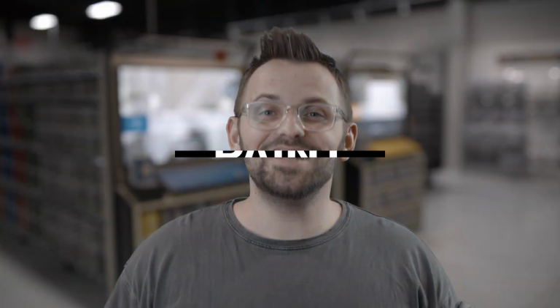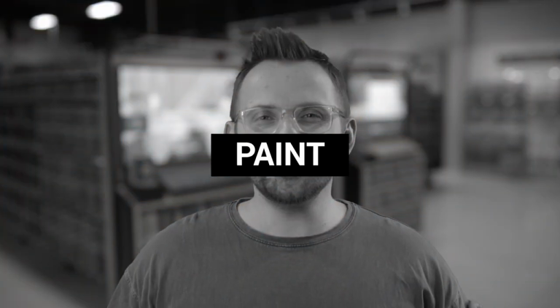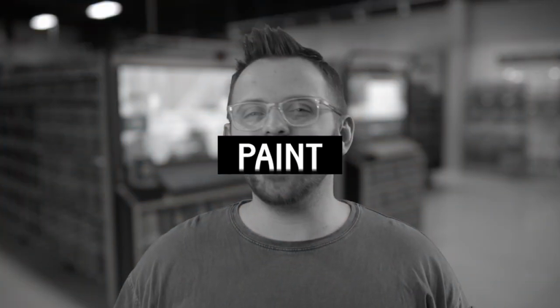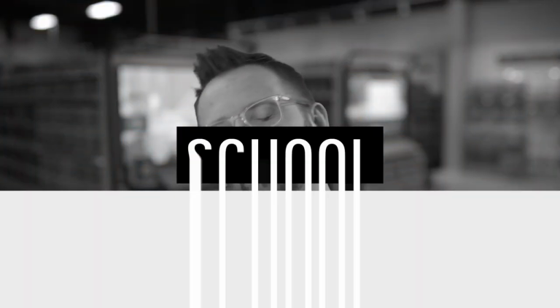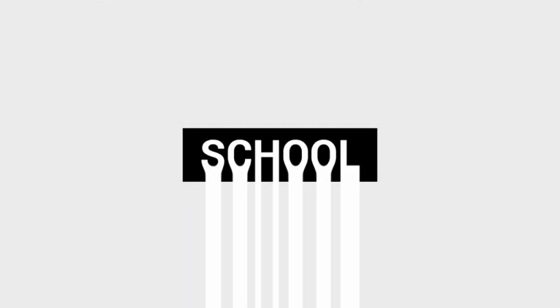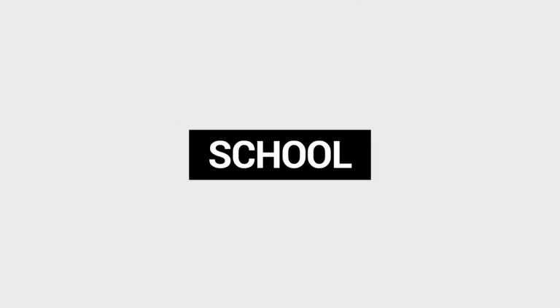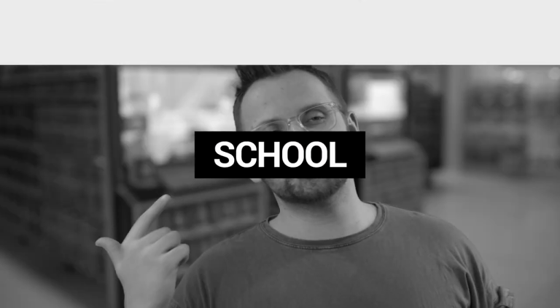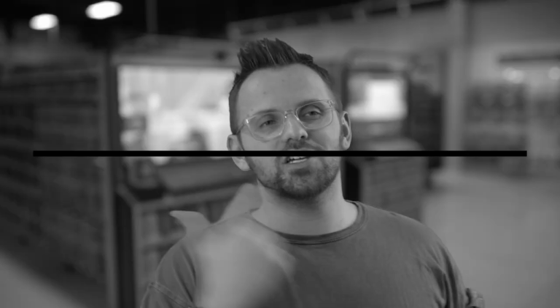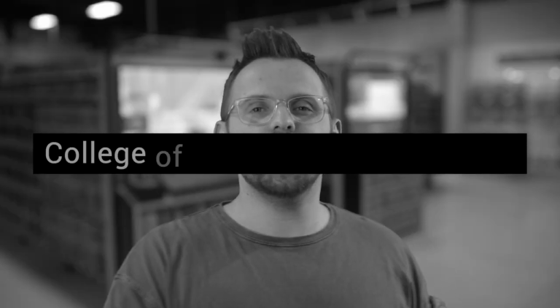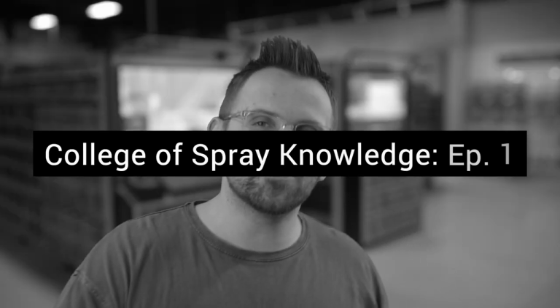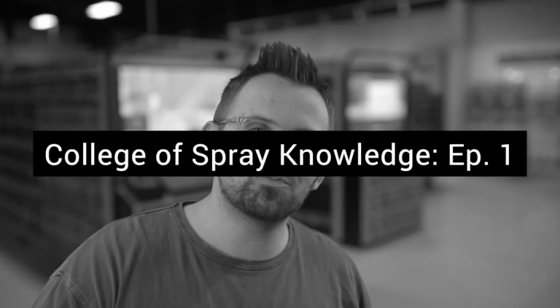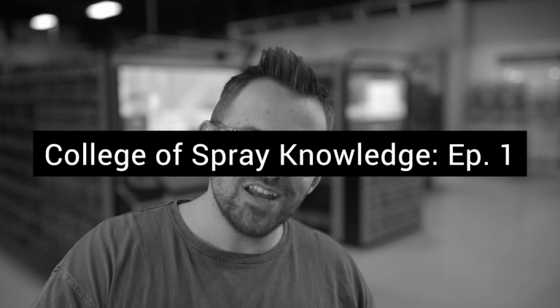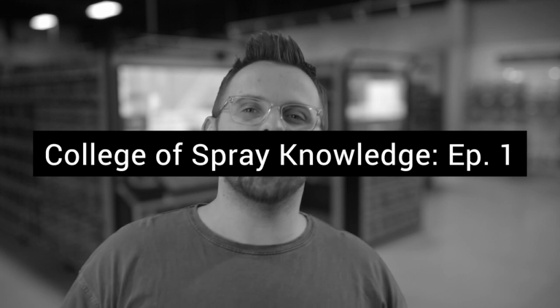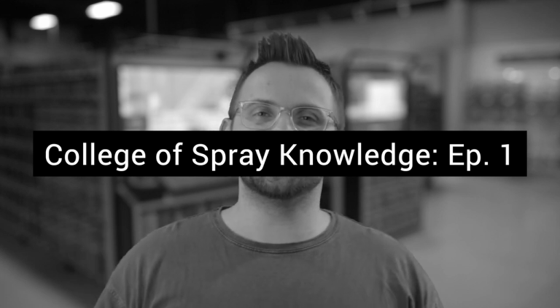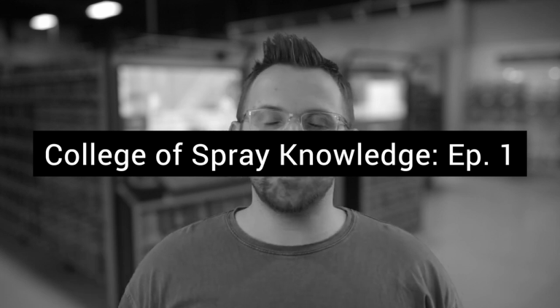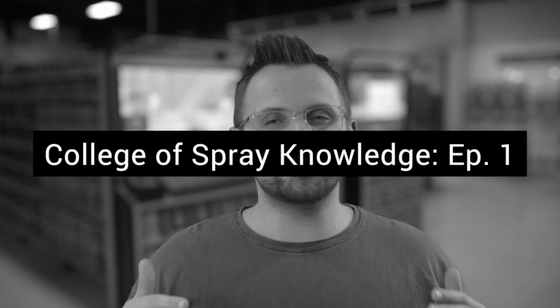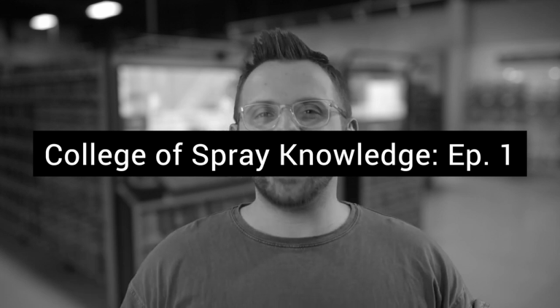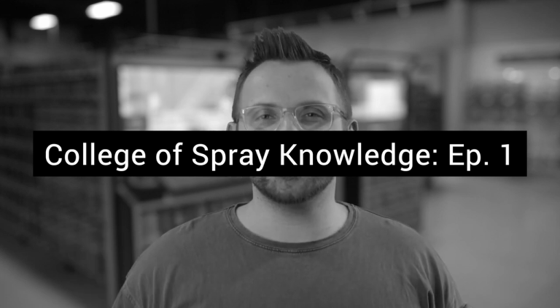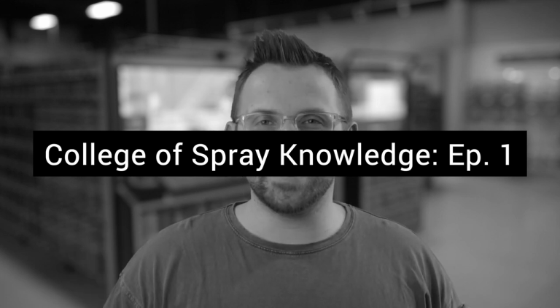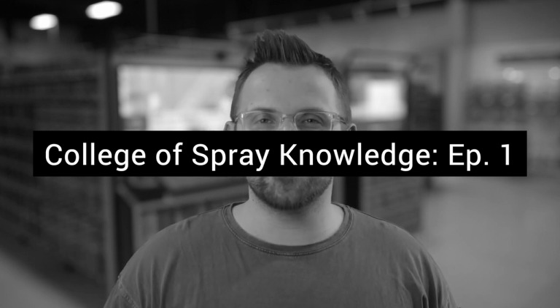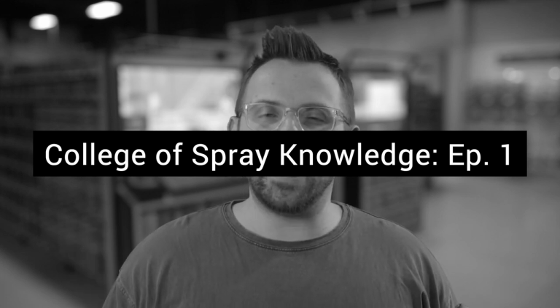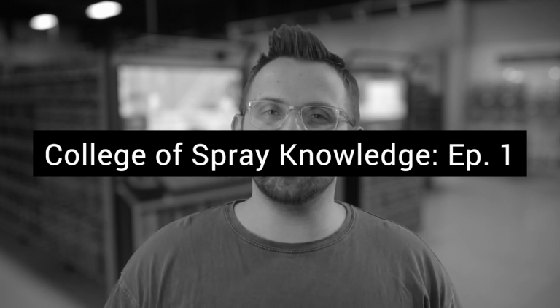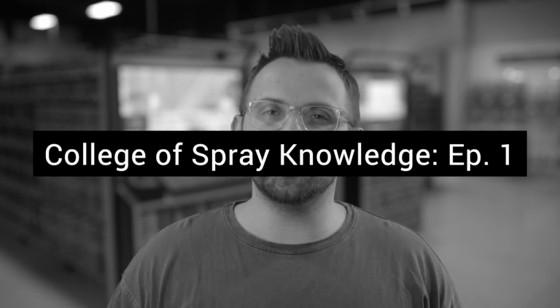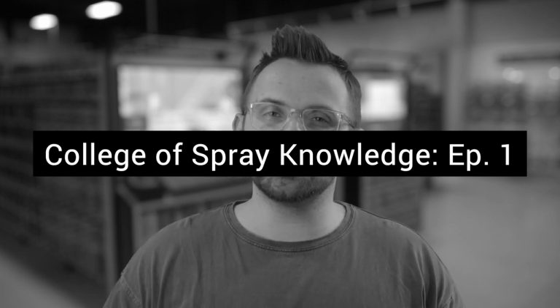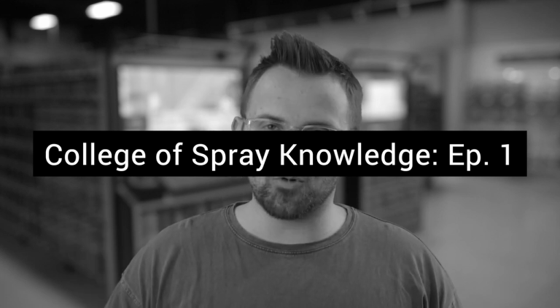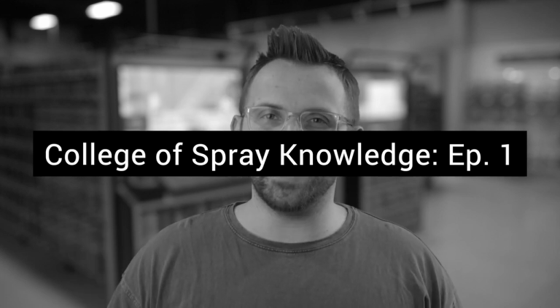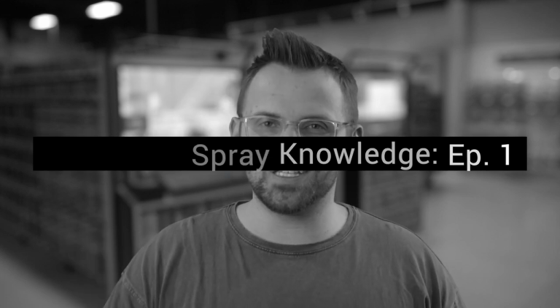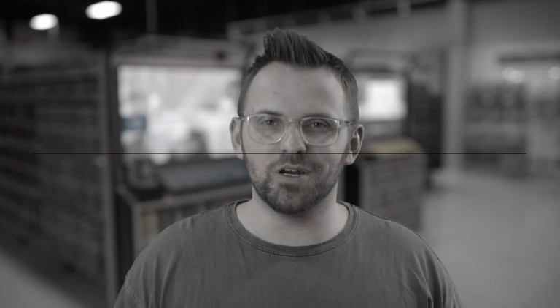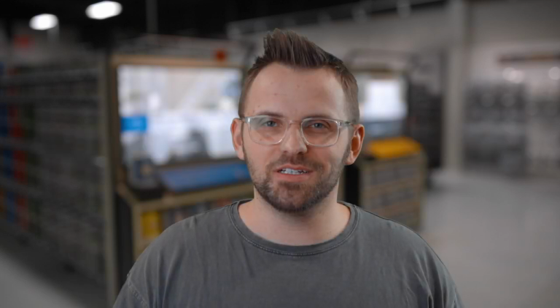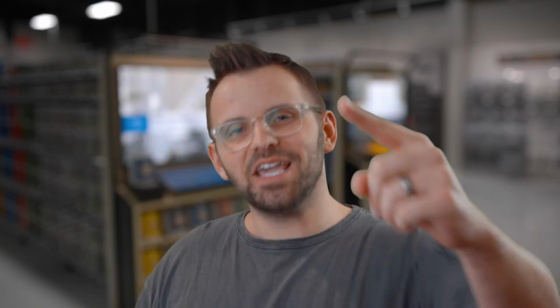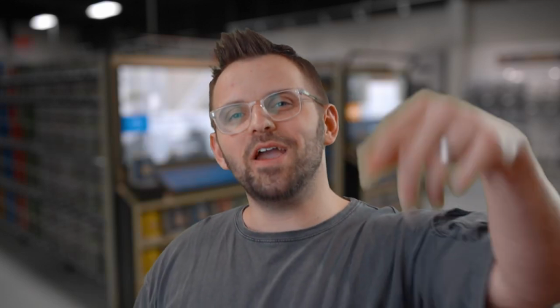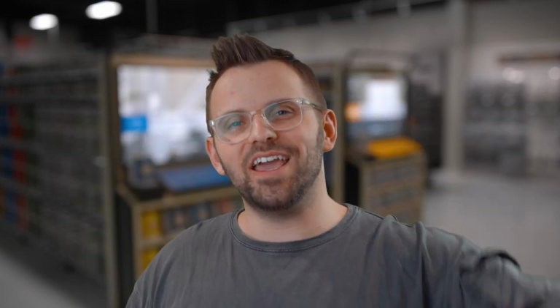And to do that, we're gonna go over to the College of Spray Knowledge with Dazzling Dave, our local spray expert. Take it away, Dave.